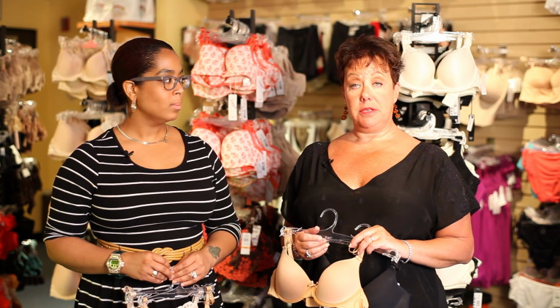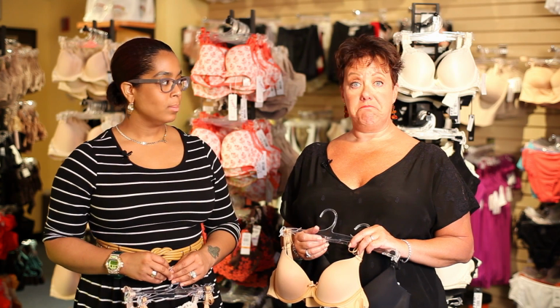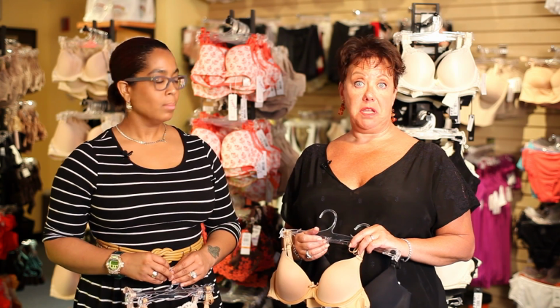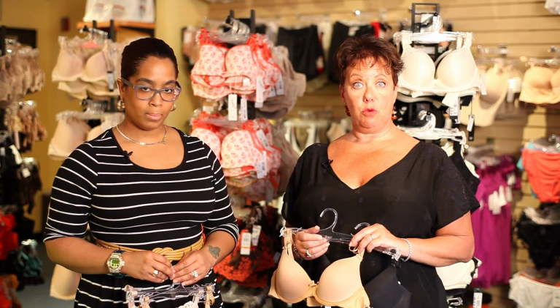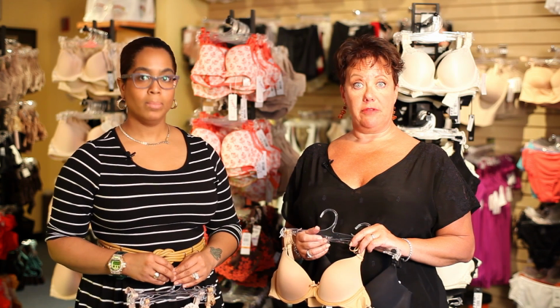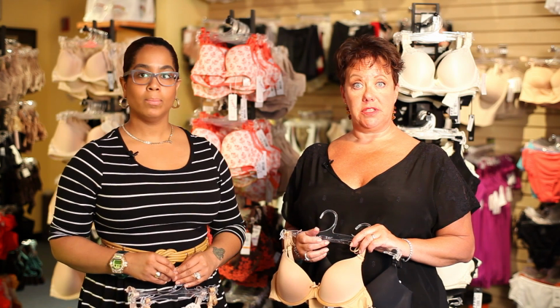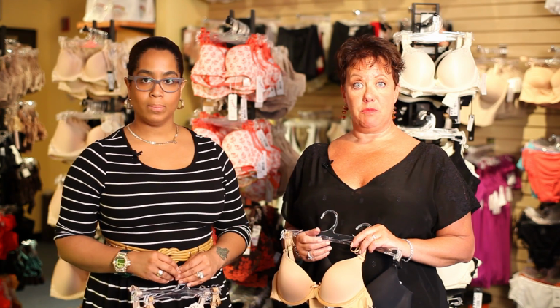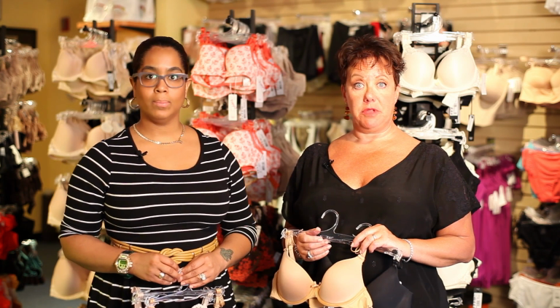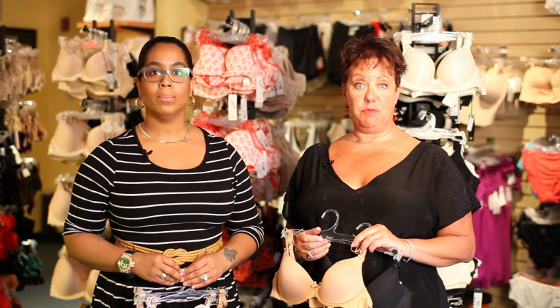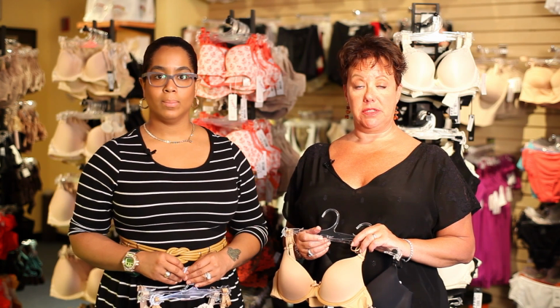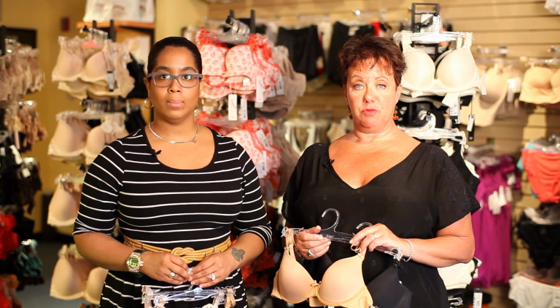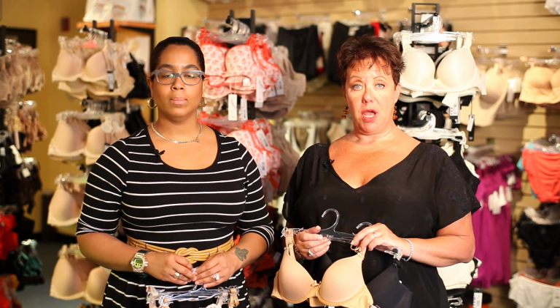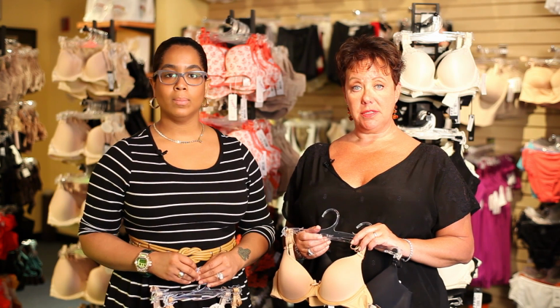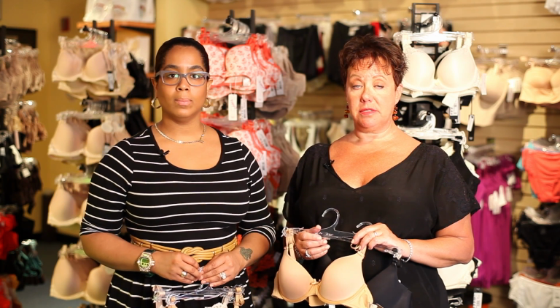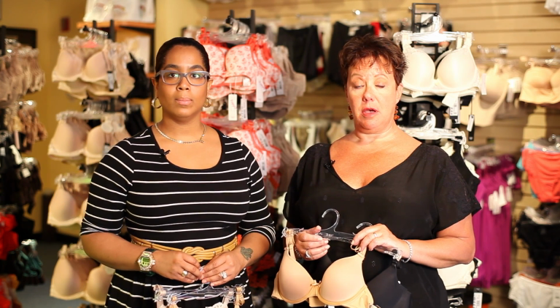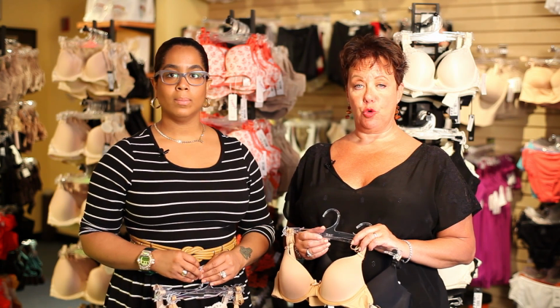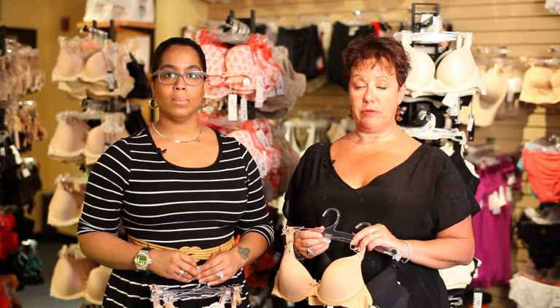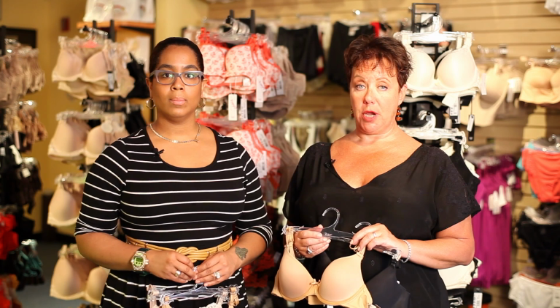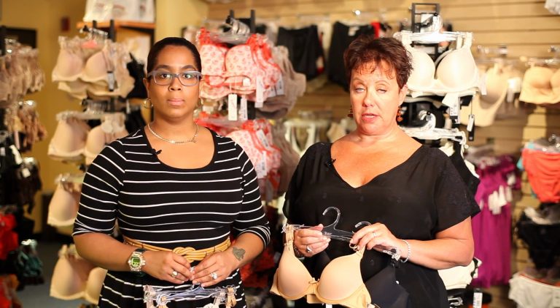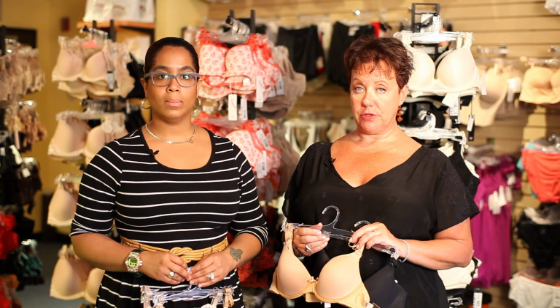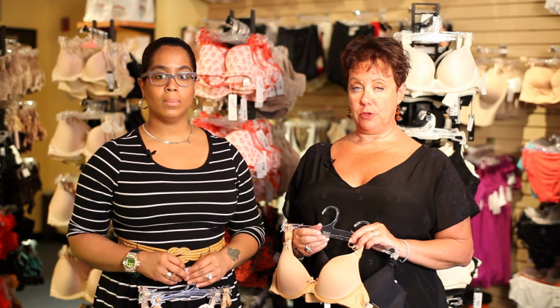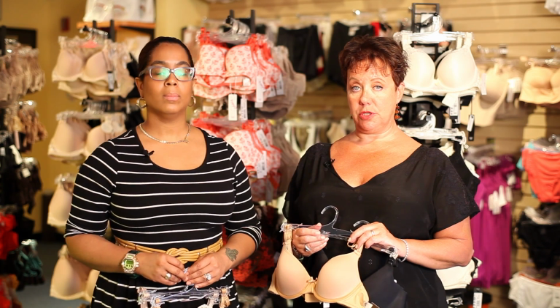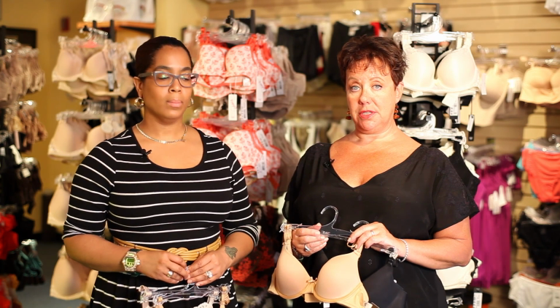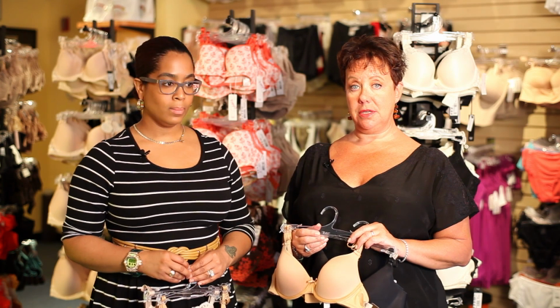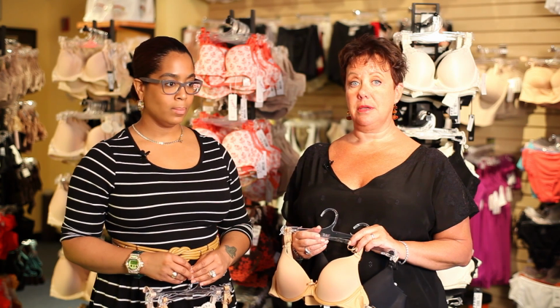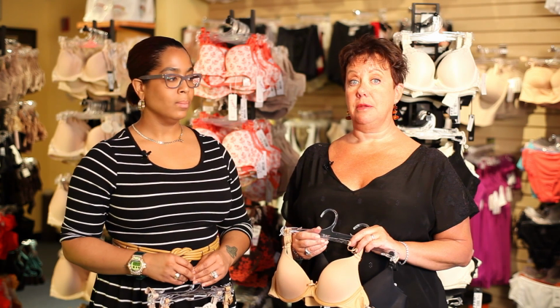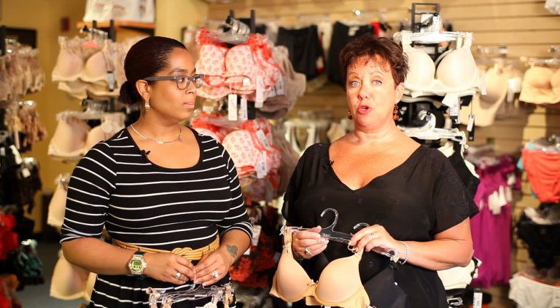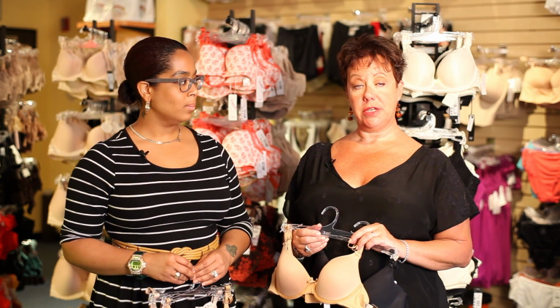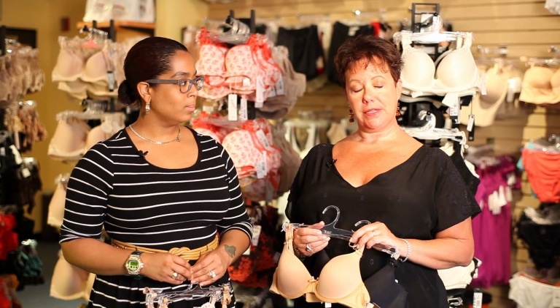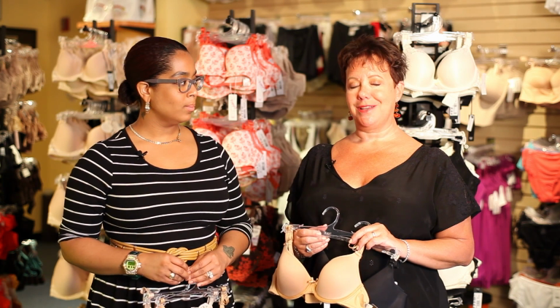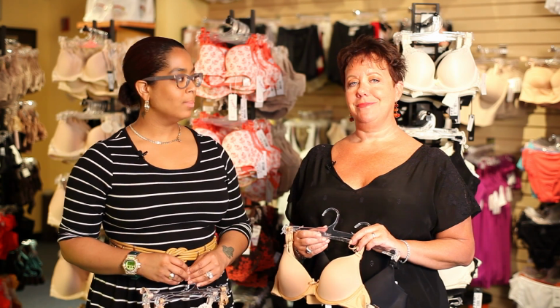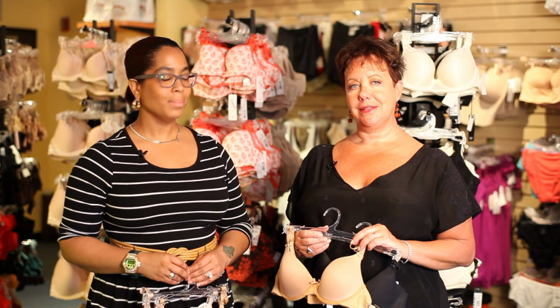I think that's all we have to say about ABCs of bras. I'm Laurie from Bra Tenders in New York City, and we'll talk to you next time. Thanks.